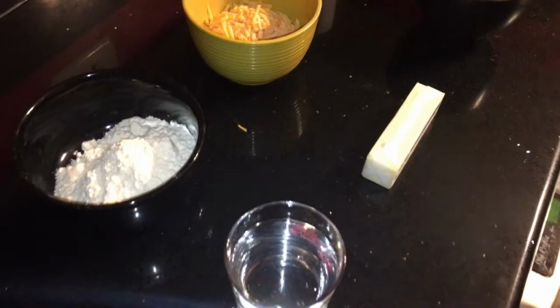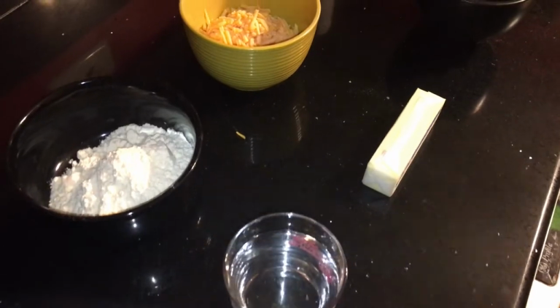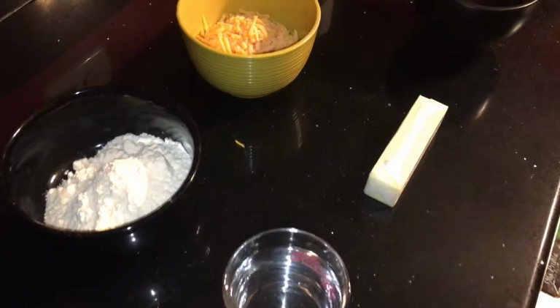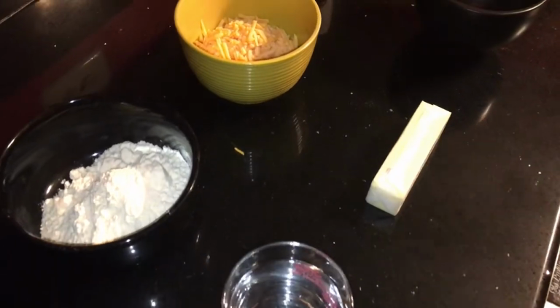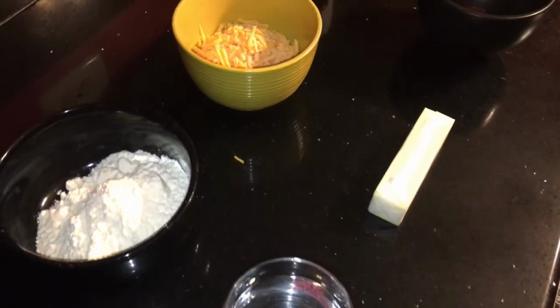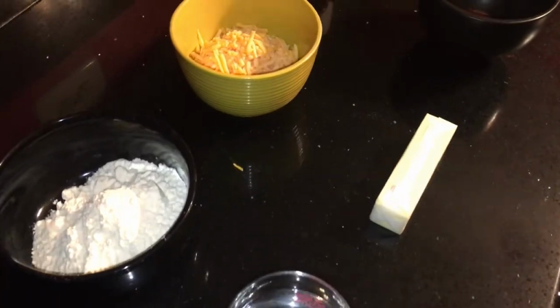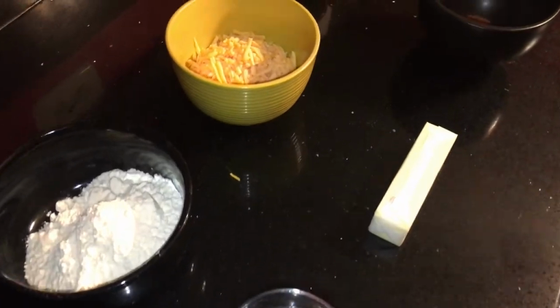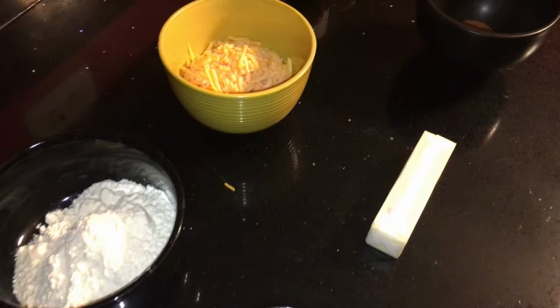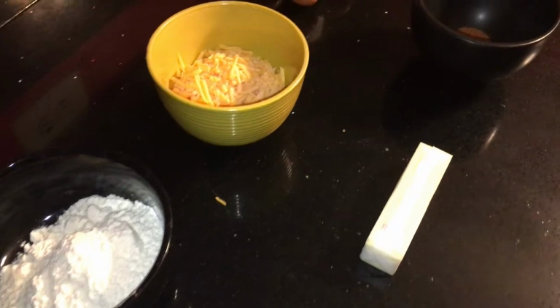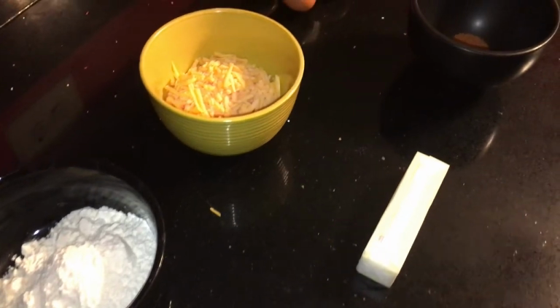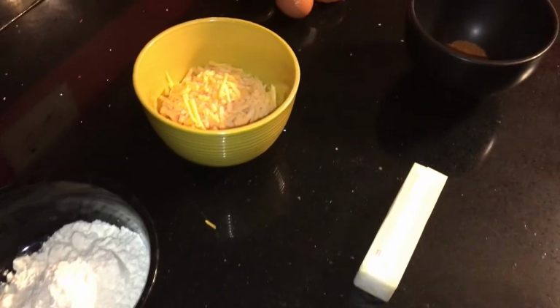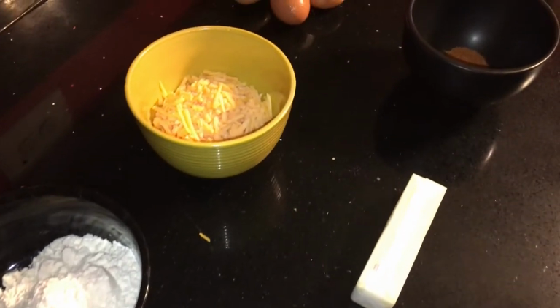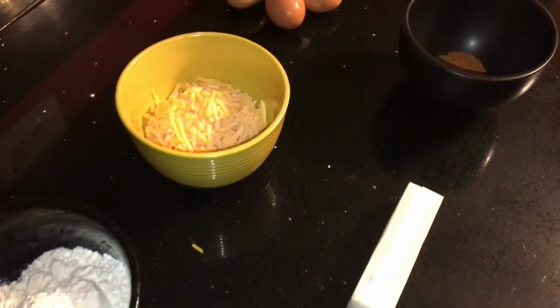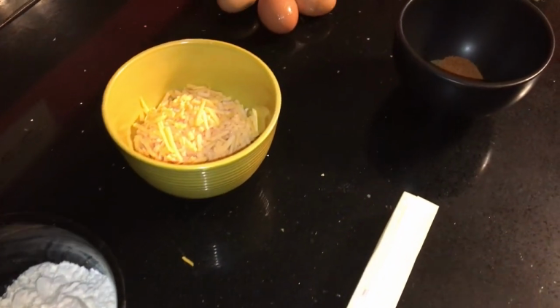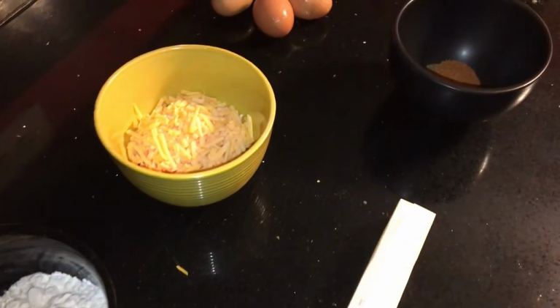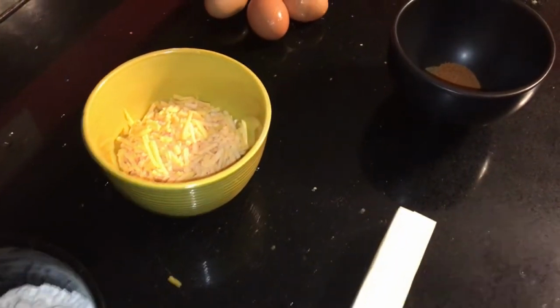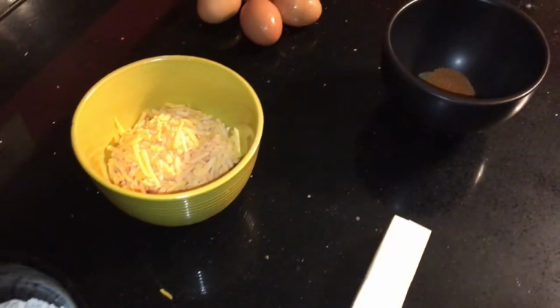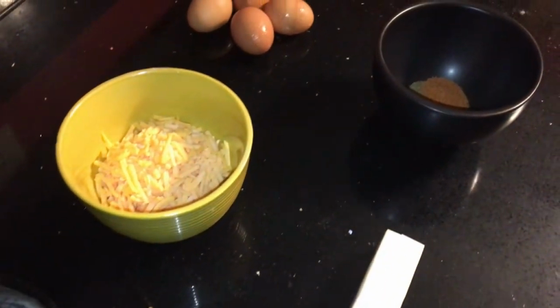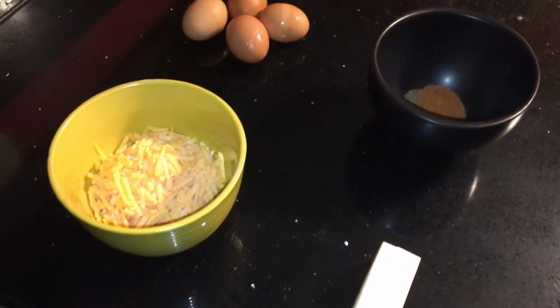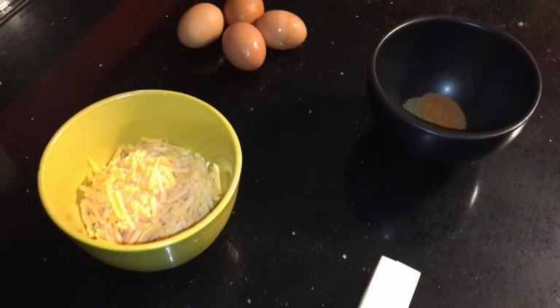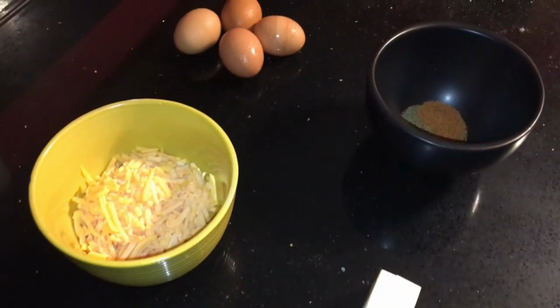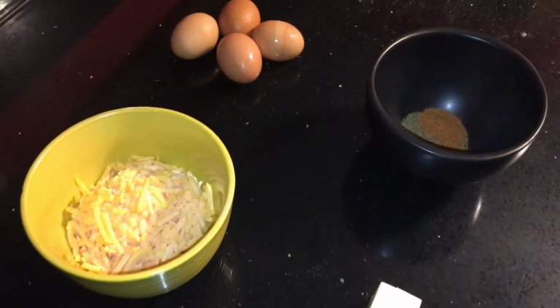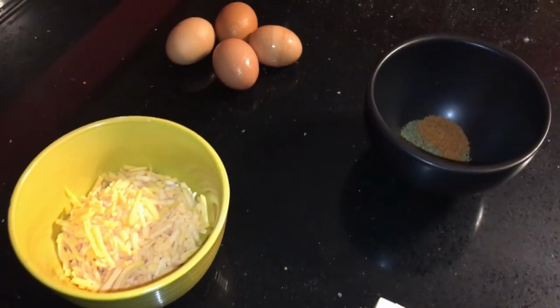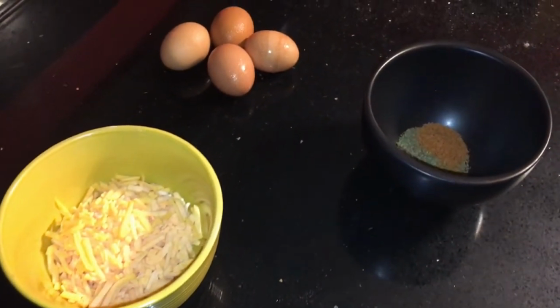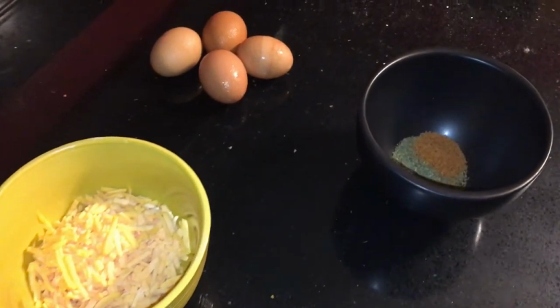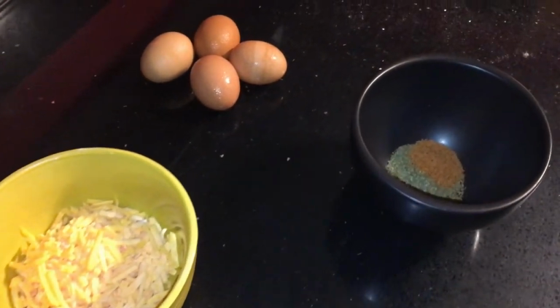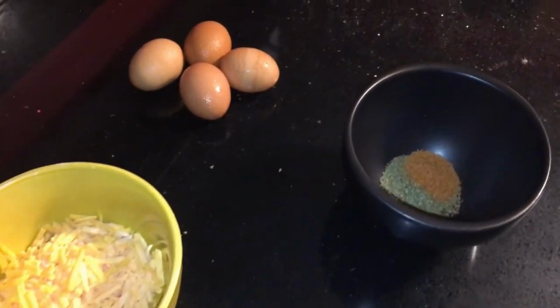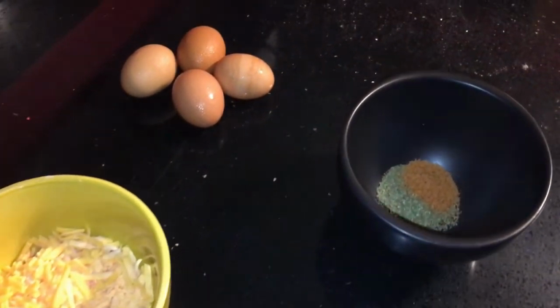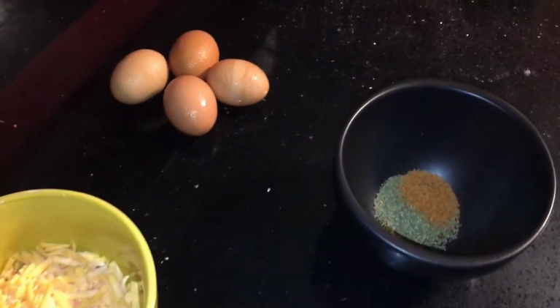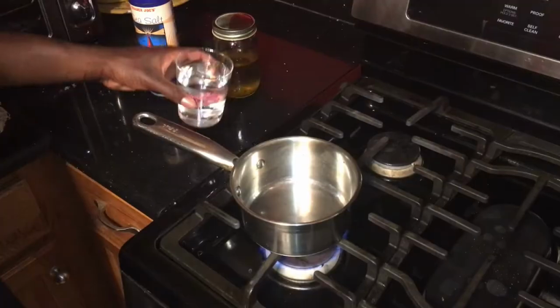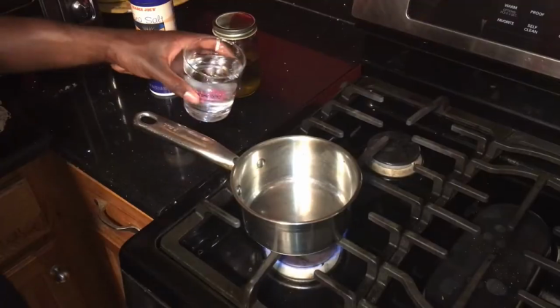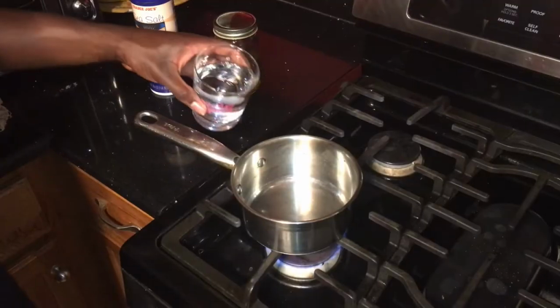You will need water, flour, butter, oil, cheese, eggs, salt, and thyme.